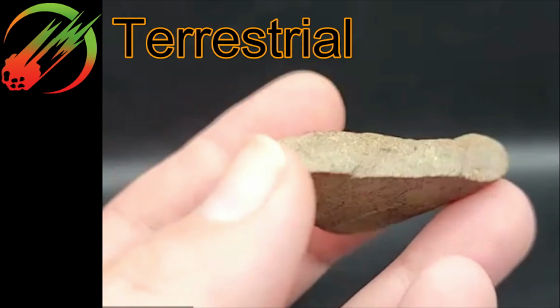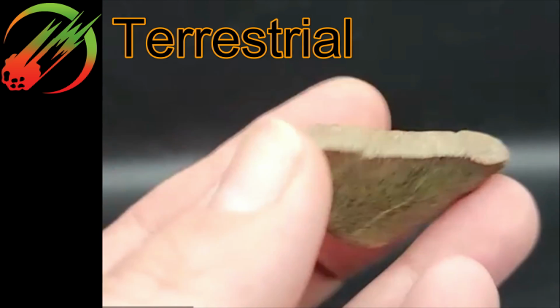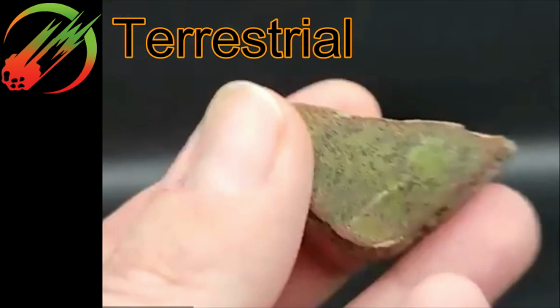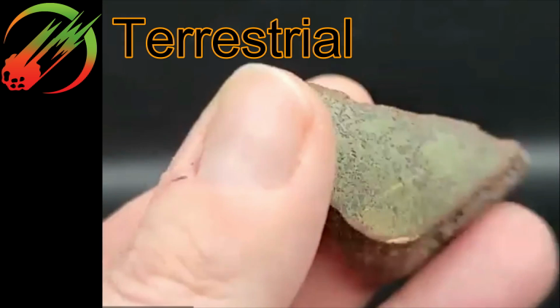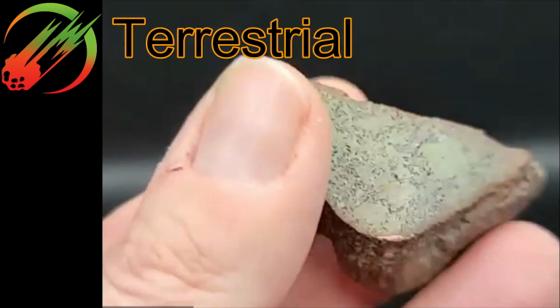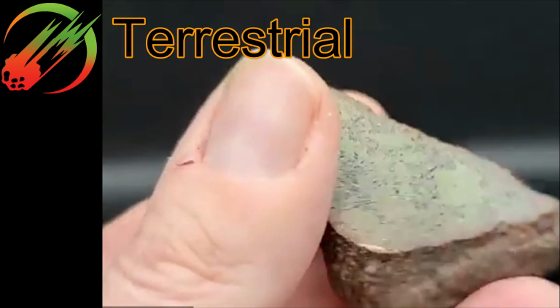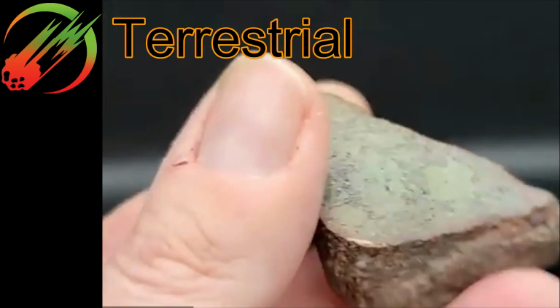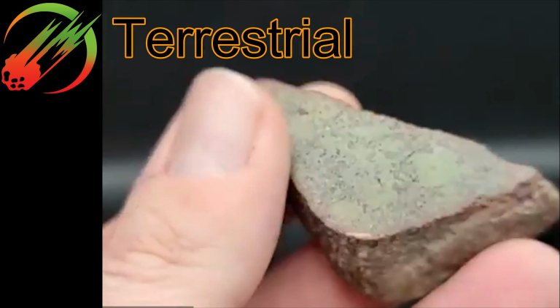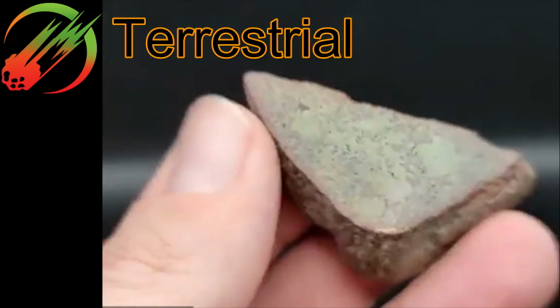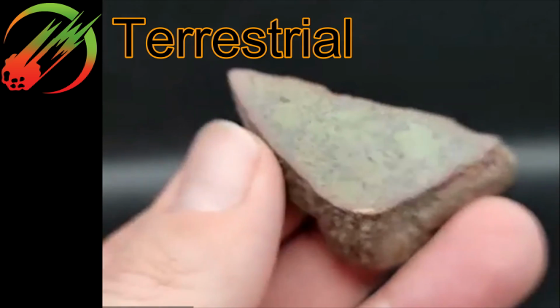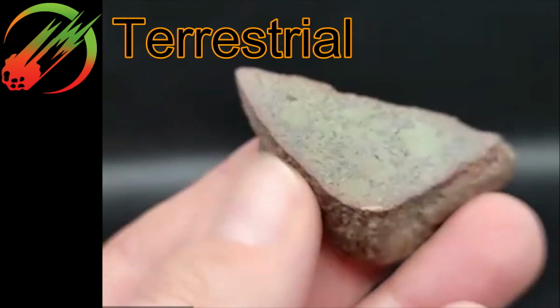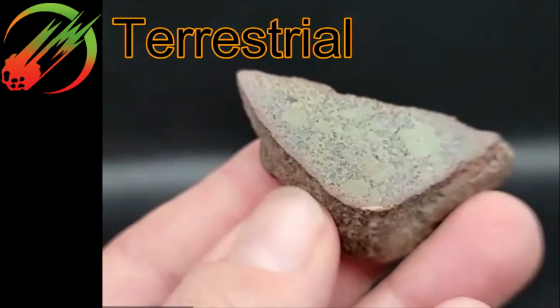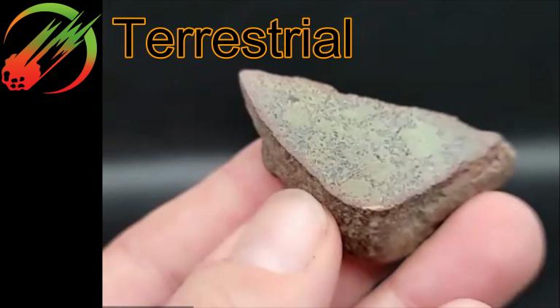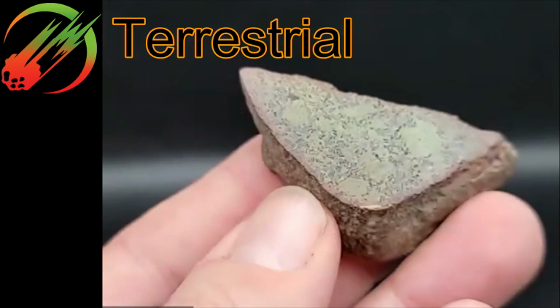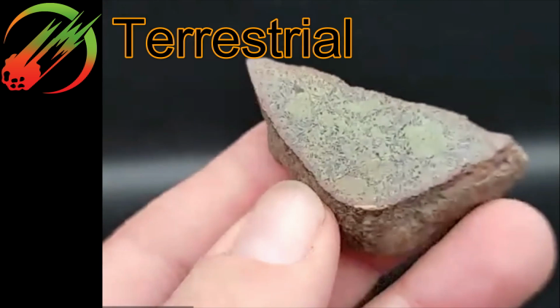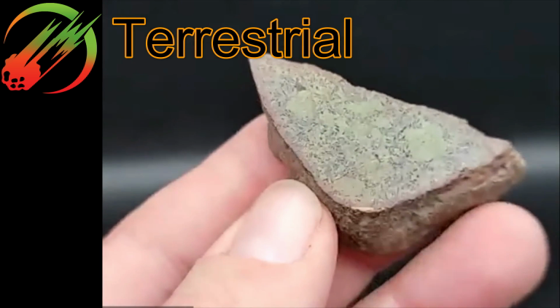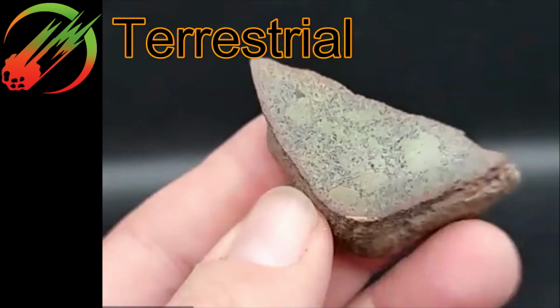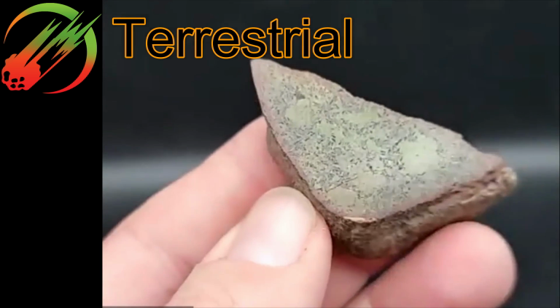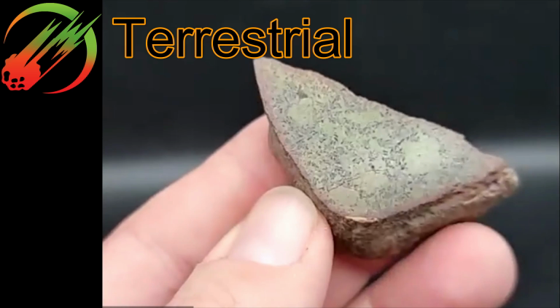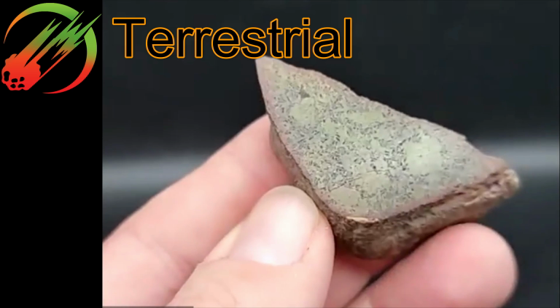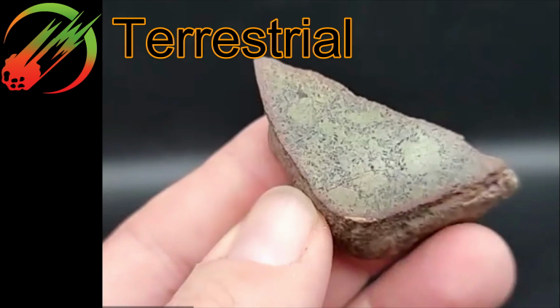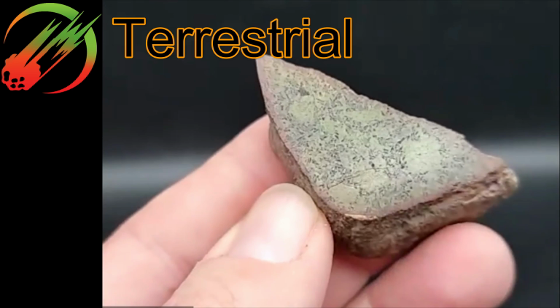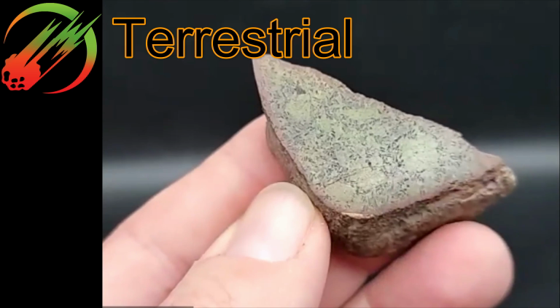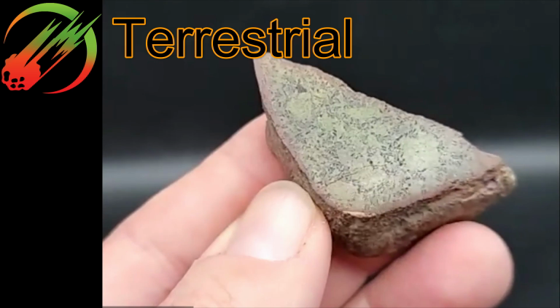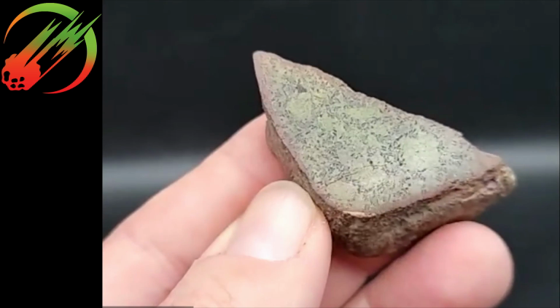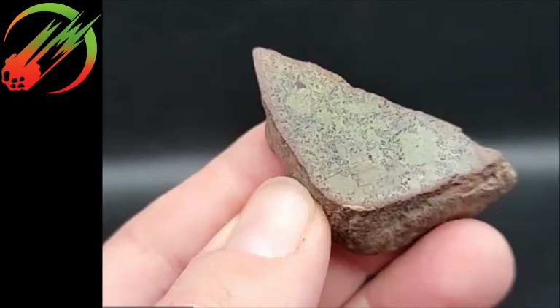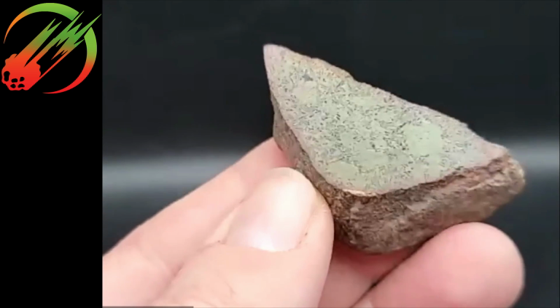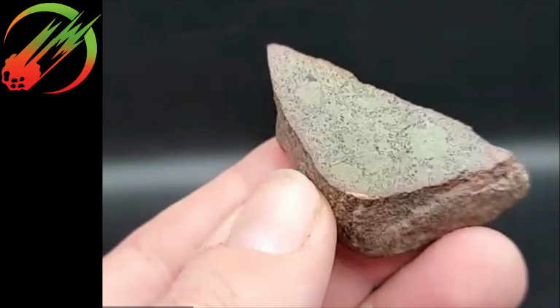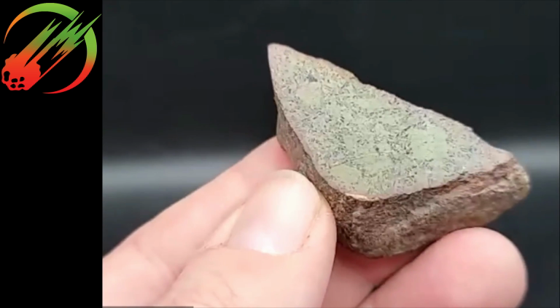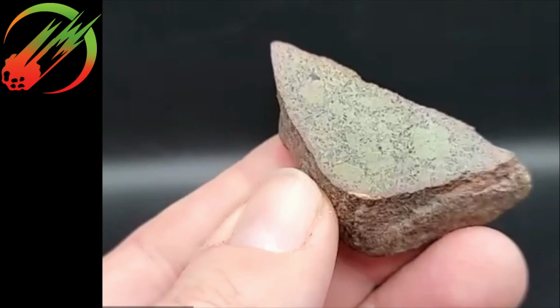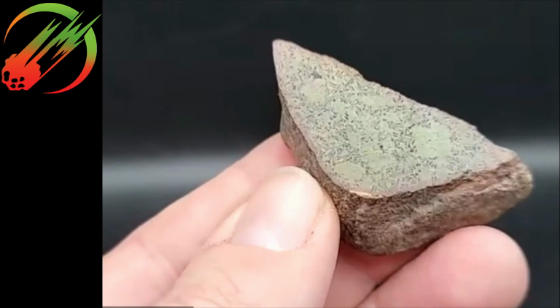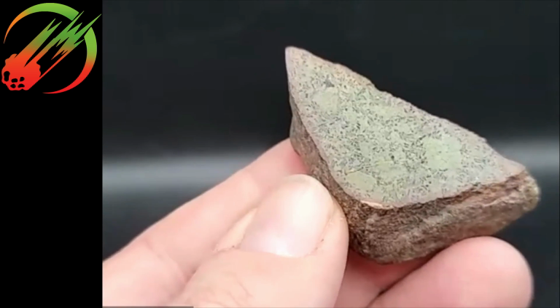Is this a meteorite though? No — a pretty green earth rock. Alright, so here is sample number five.